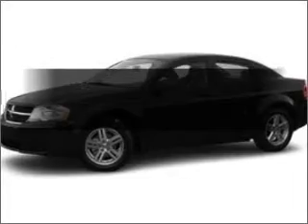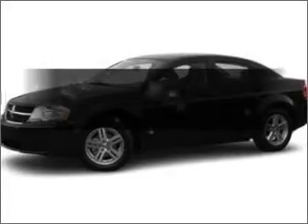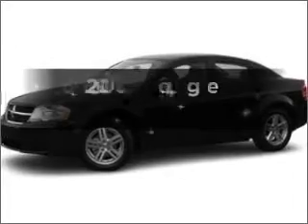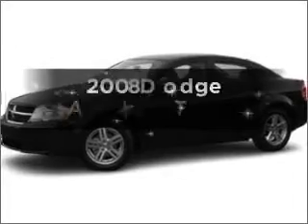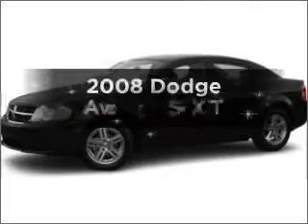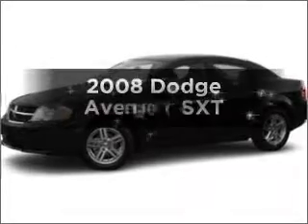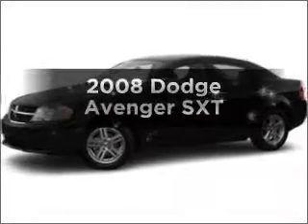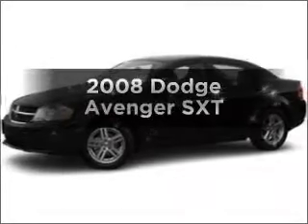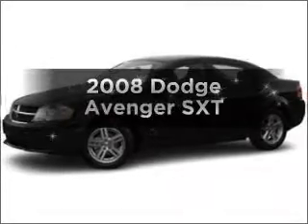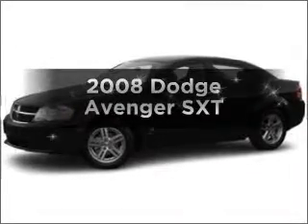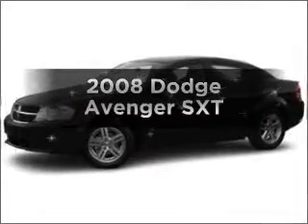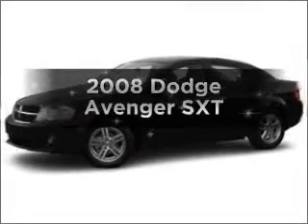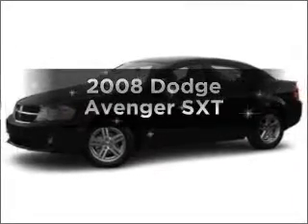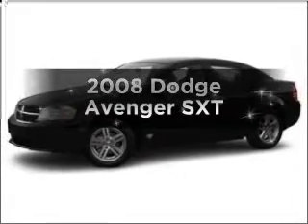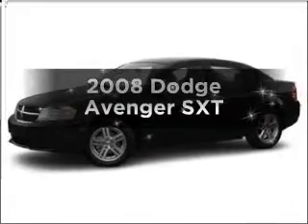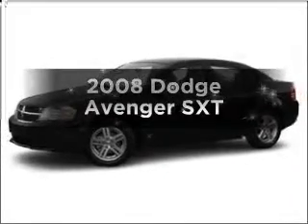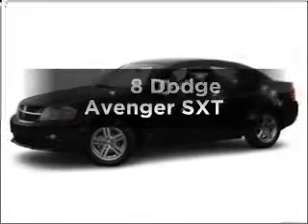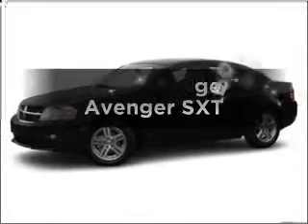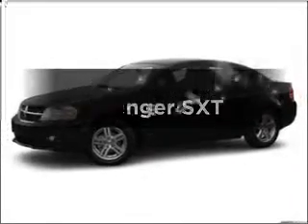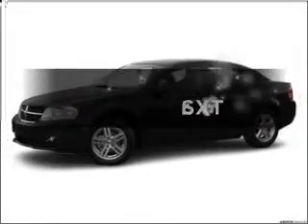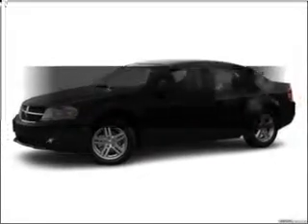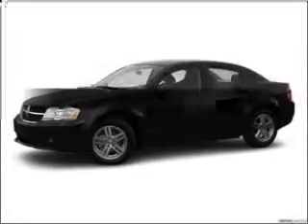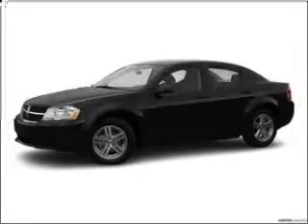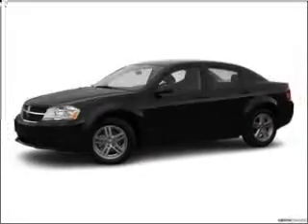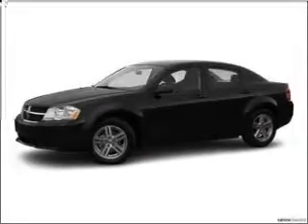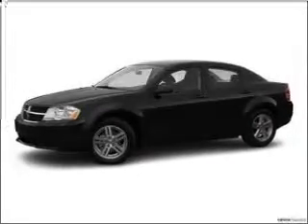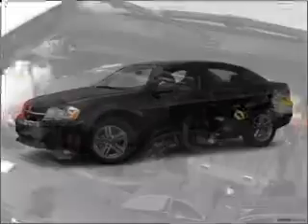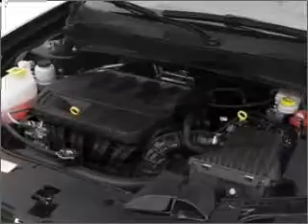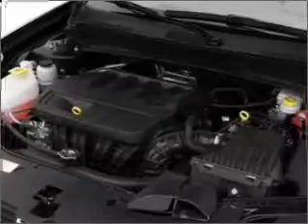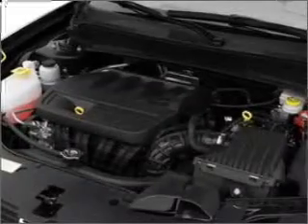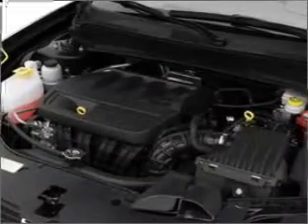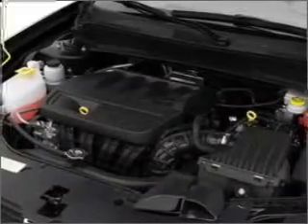Introducing the 2008 Dodge Avenger. This is the set of wheels you've been looking for.